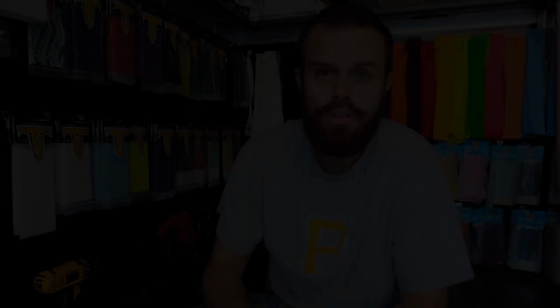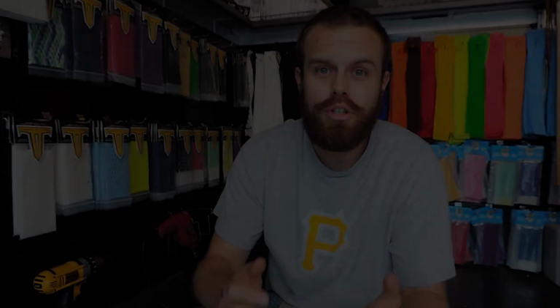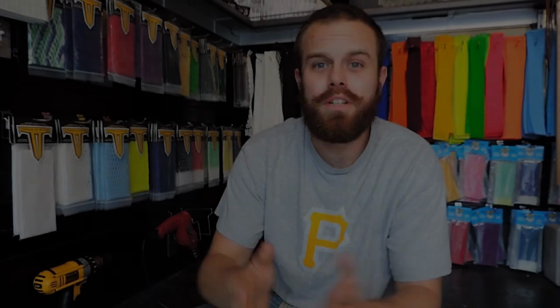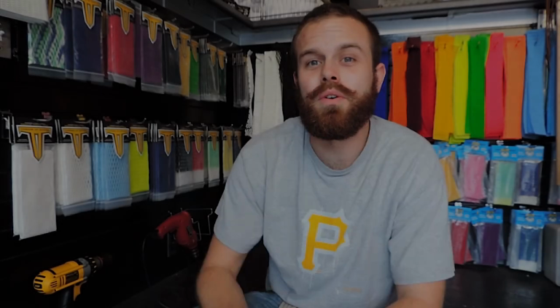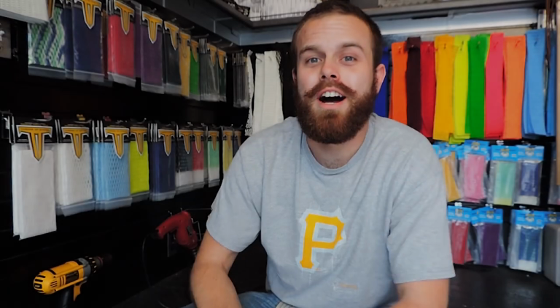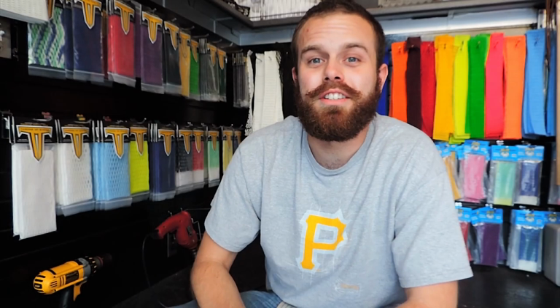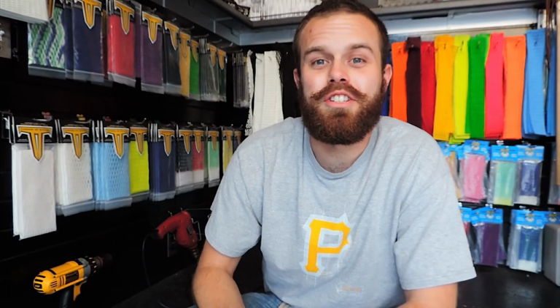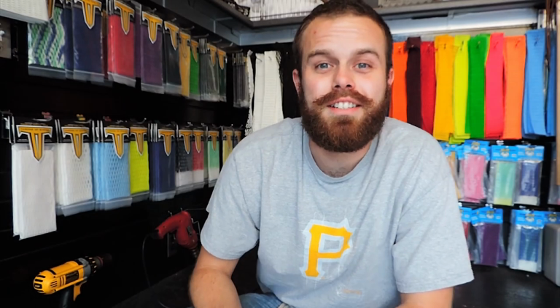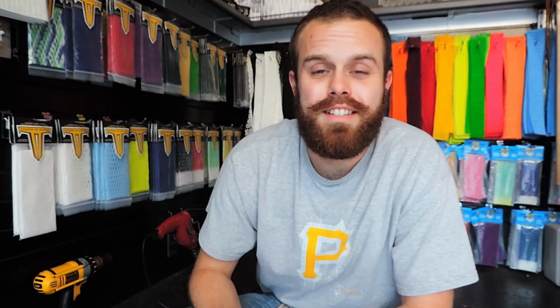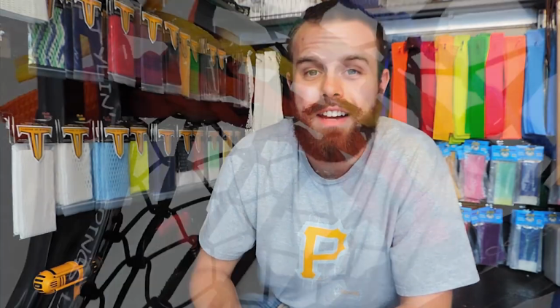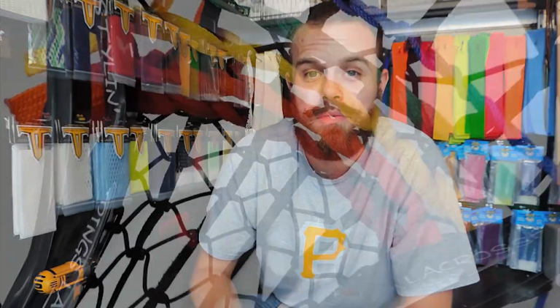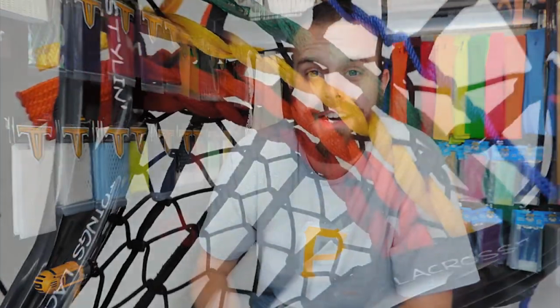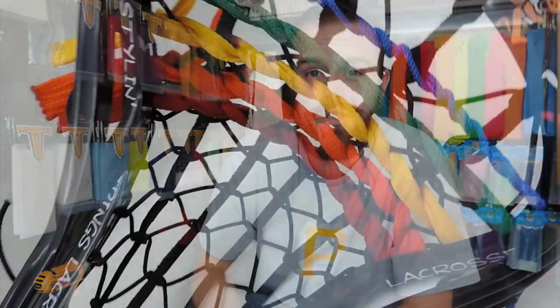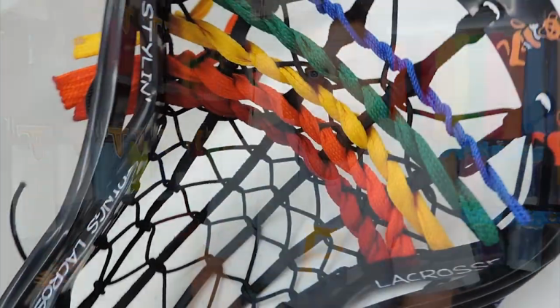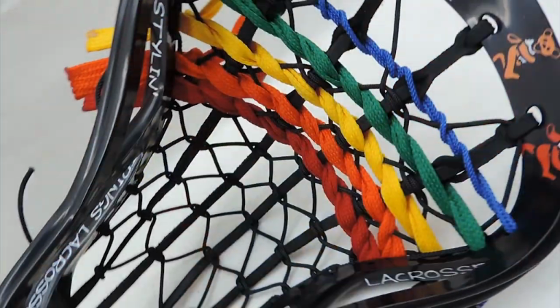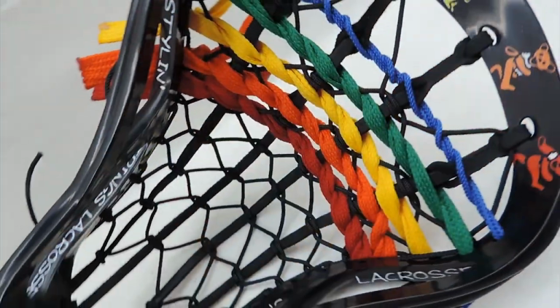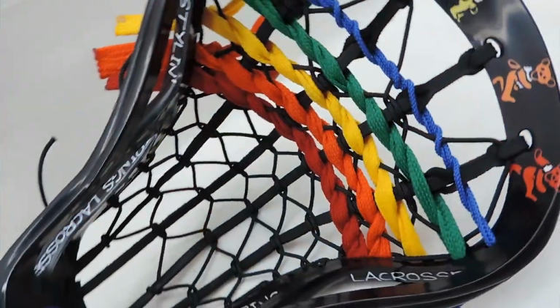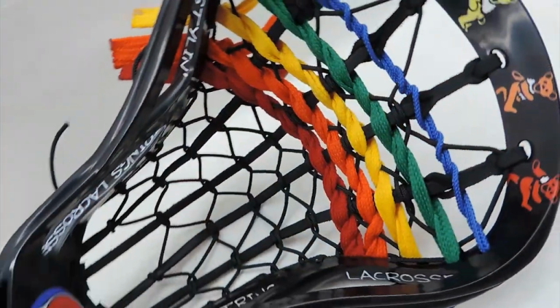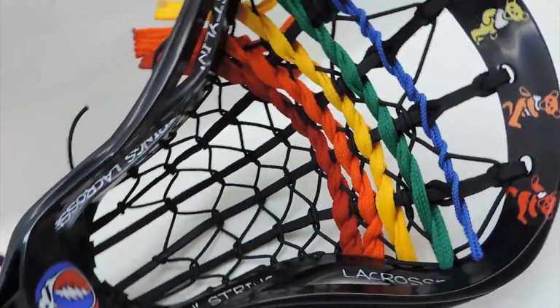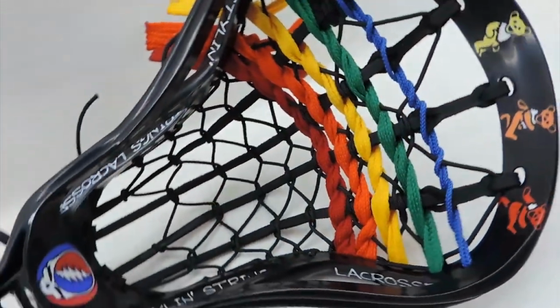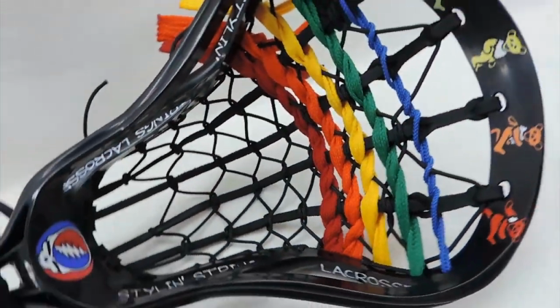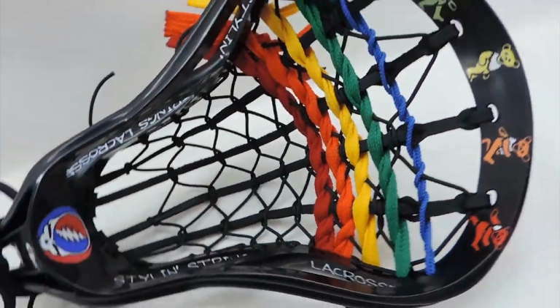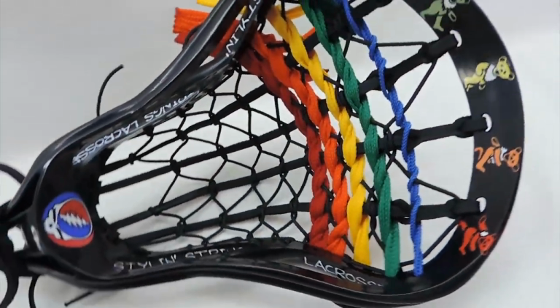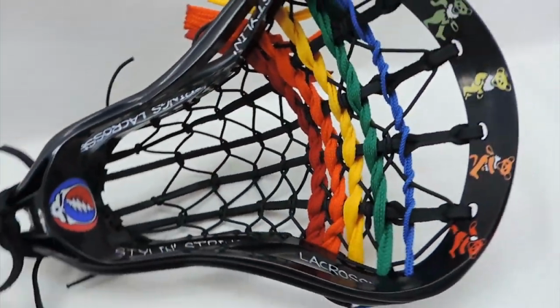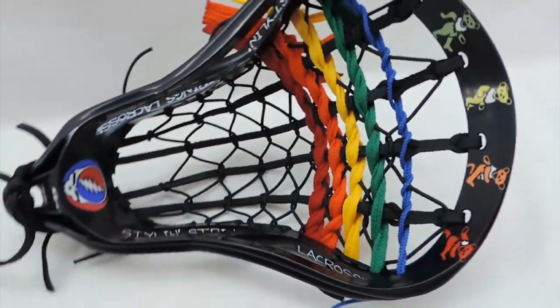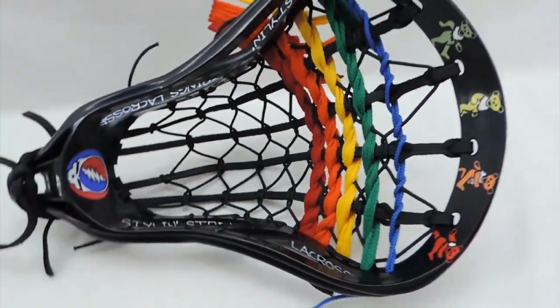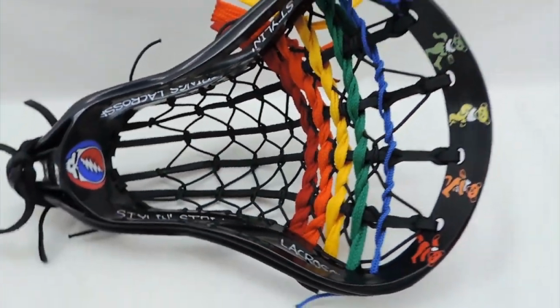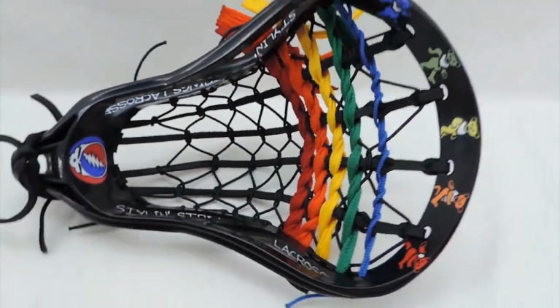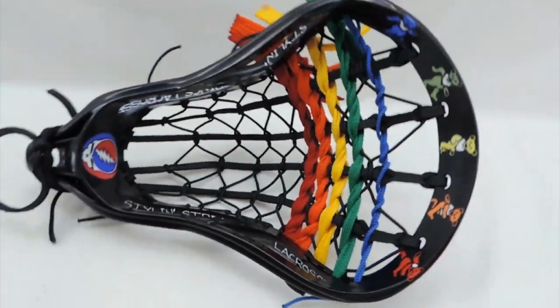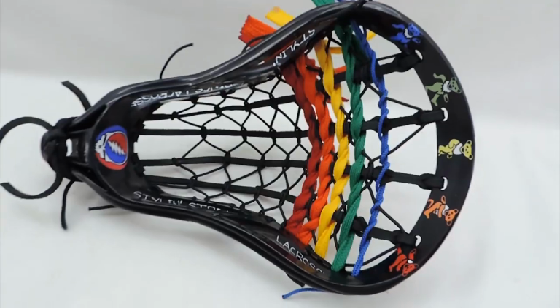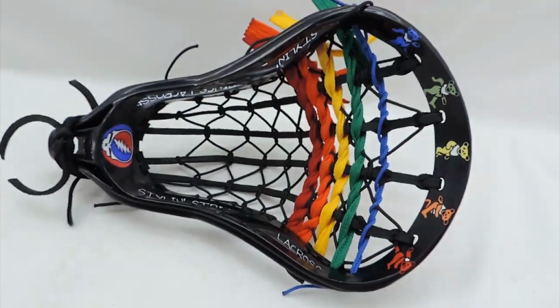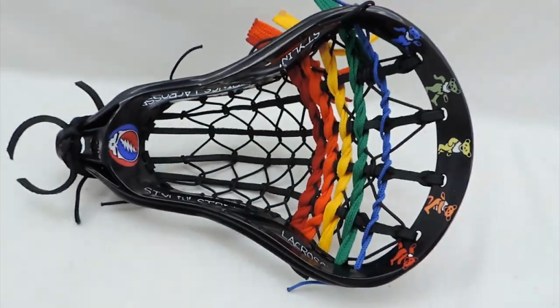YouTube, what's going on? This is Justin Skaggs from Stylin' Strings of Cross, and this is the Grateful Dead dye job.